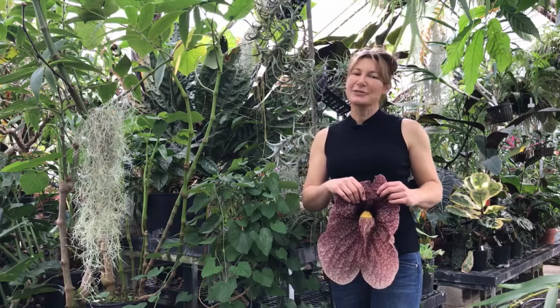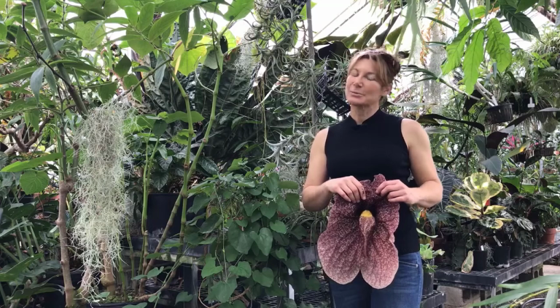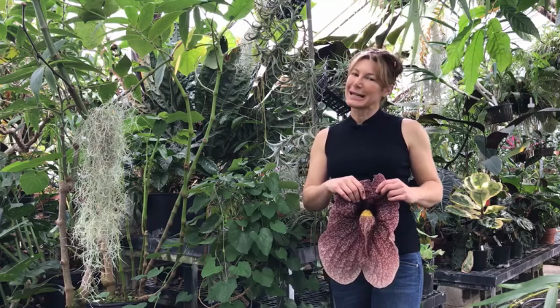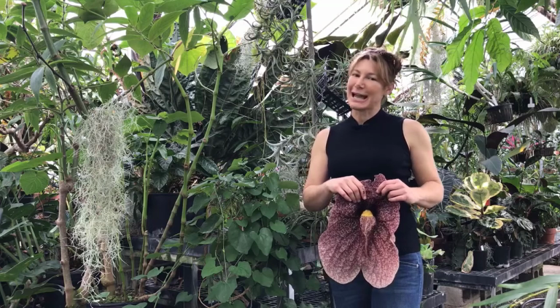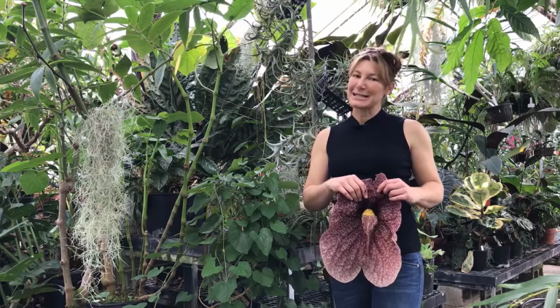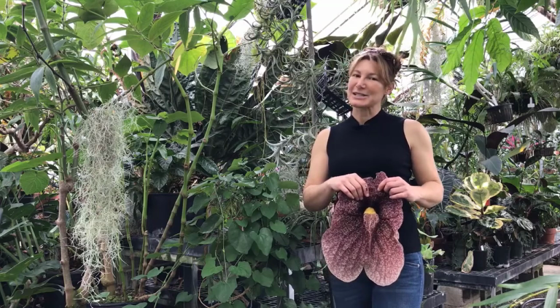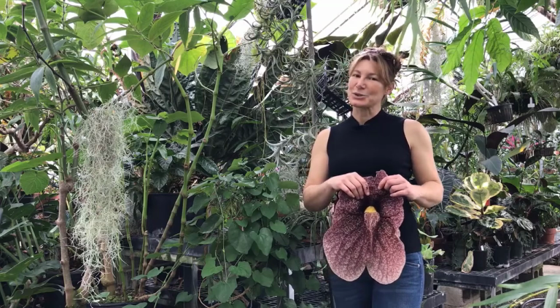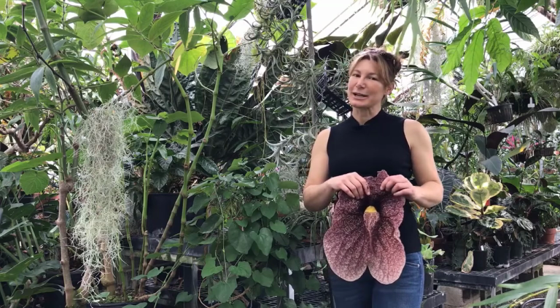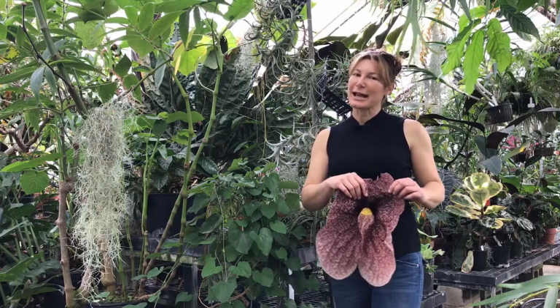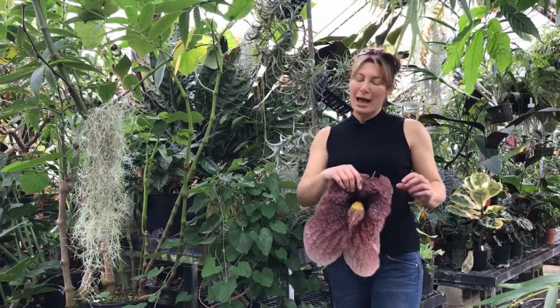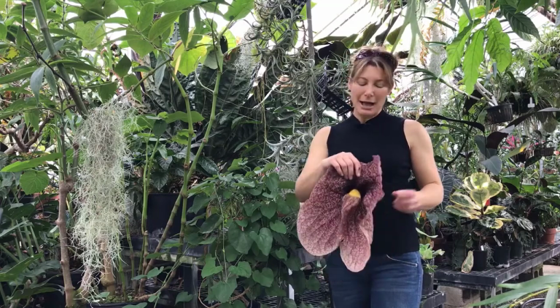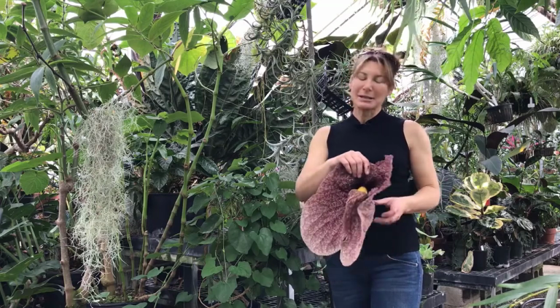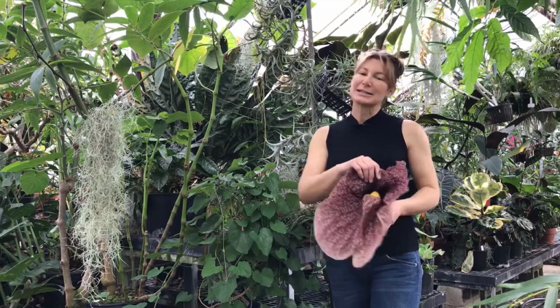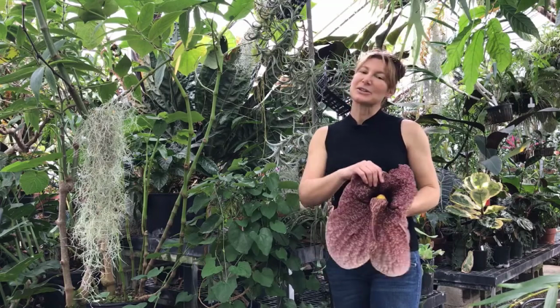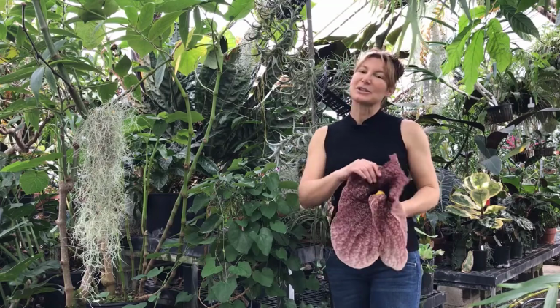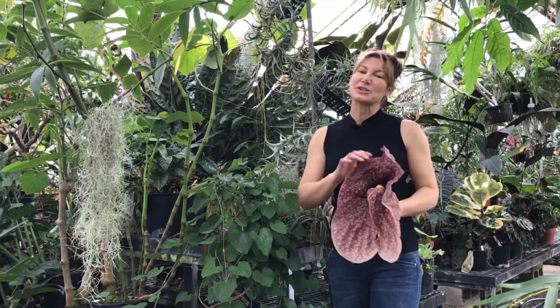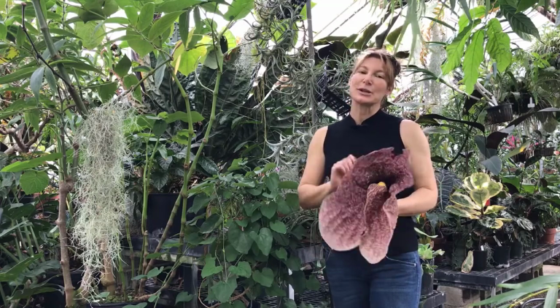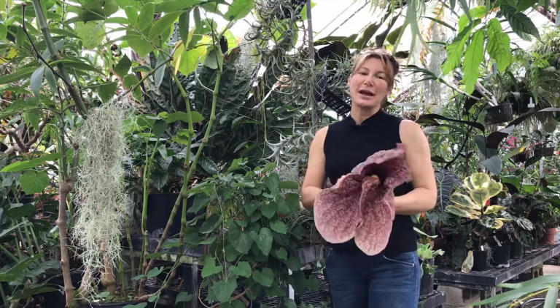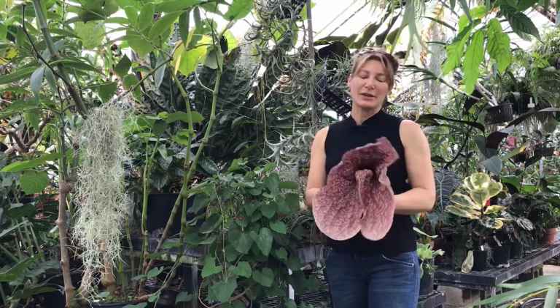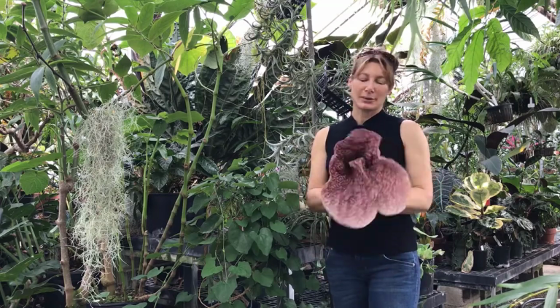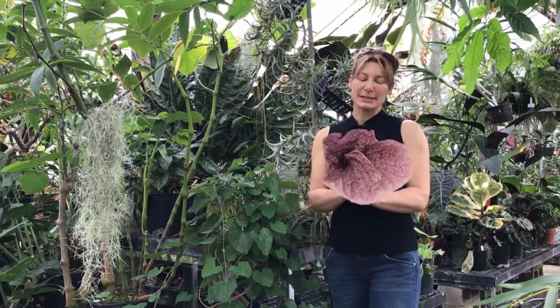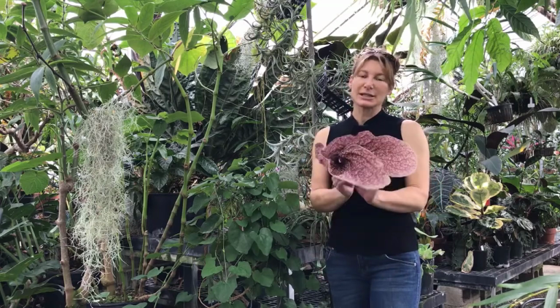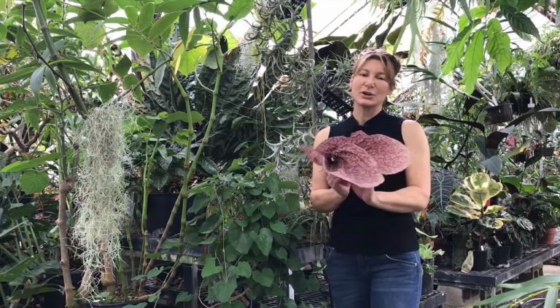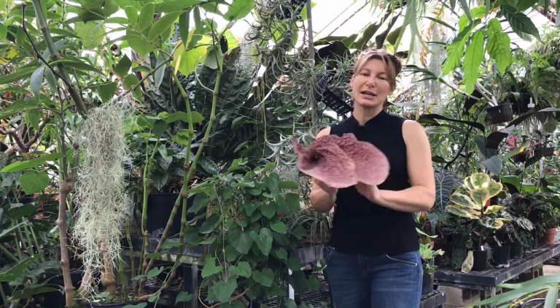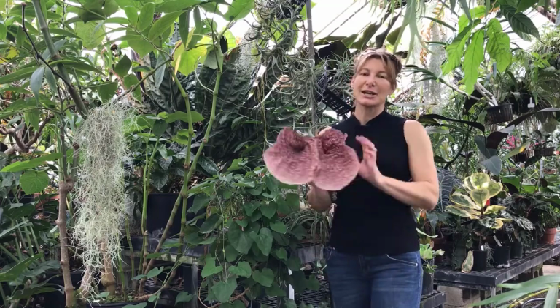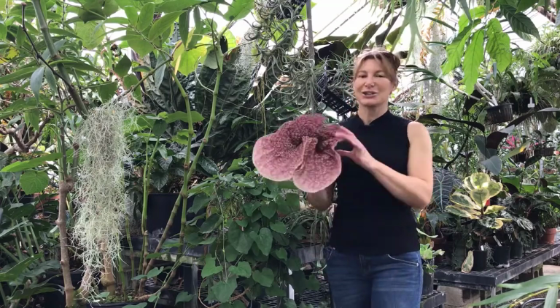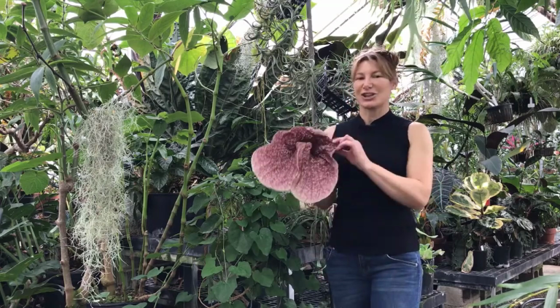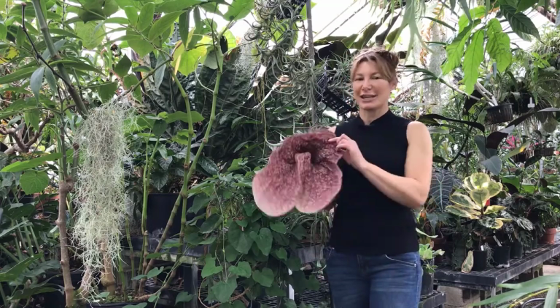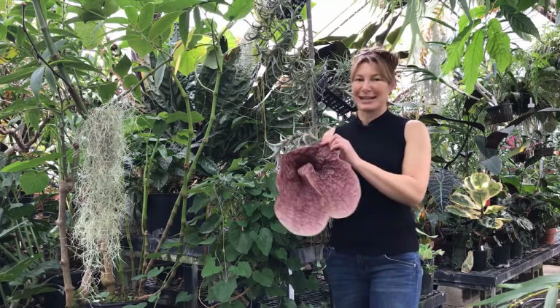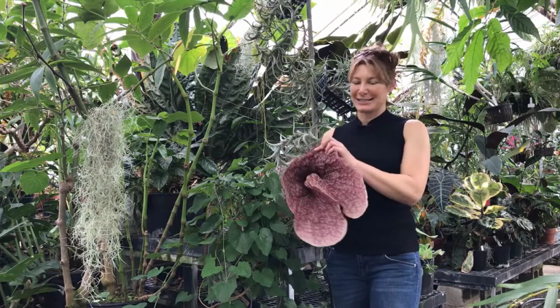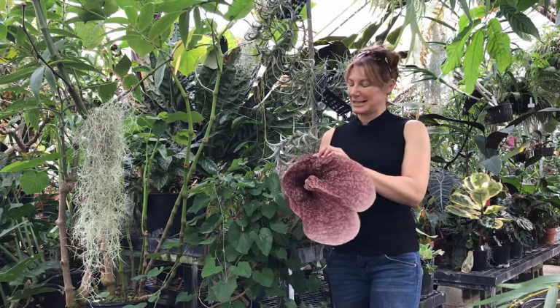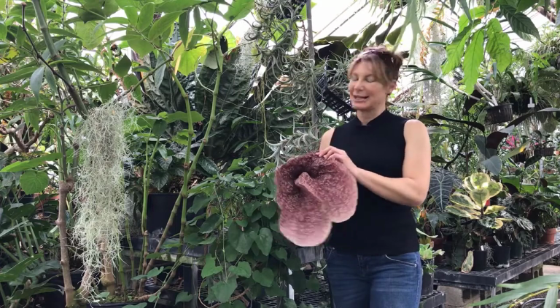Every plant has a story. I'm going to tell you the story of the Aristolochia gigantea.